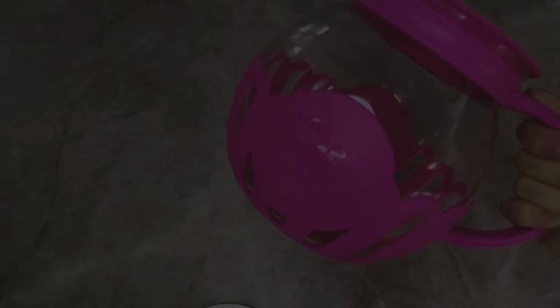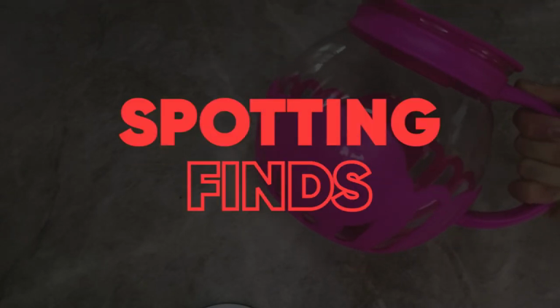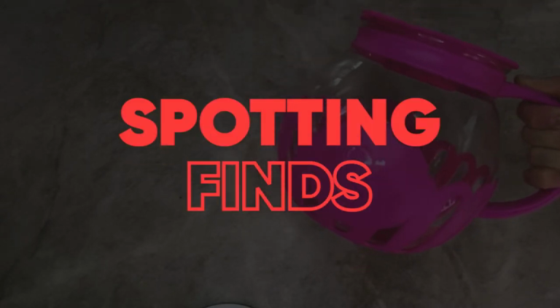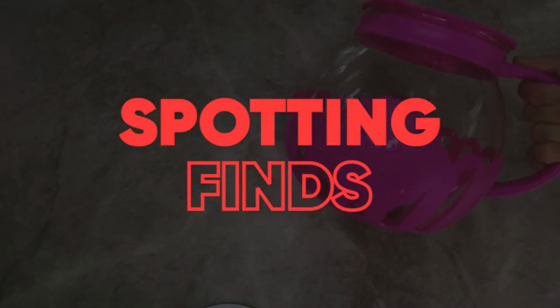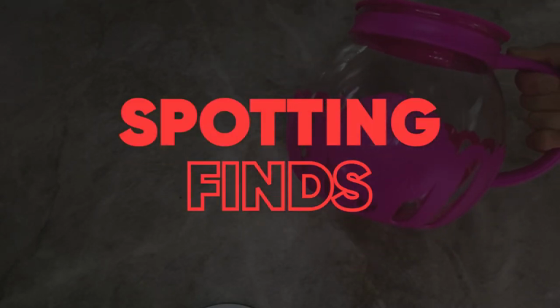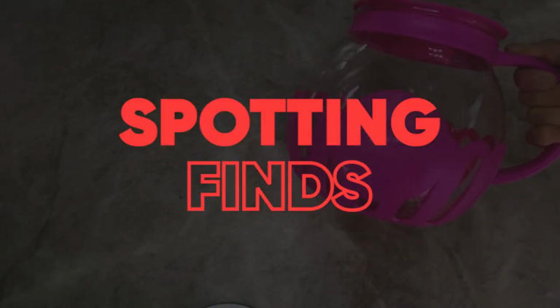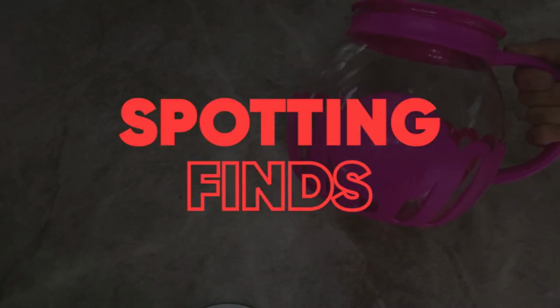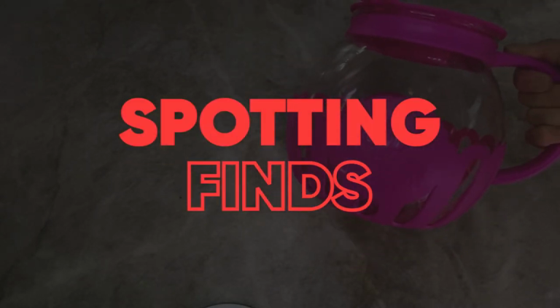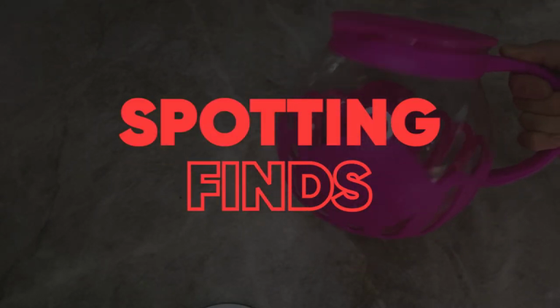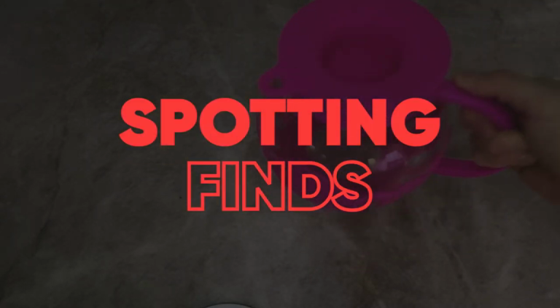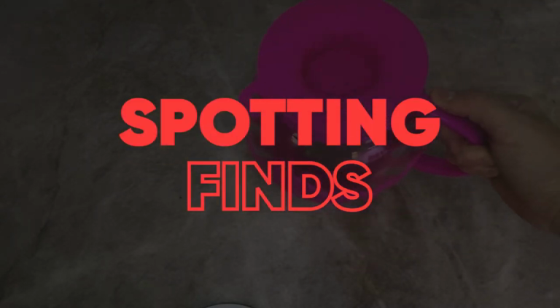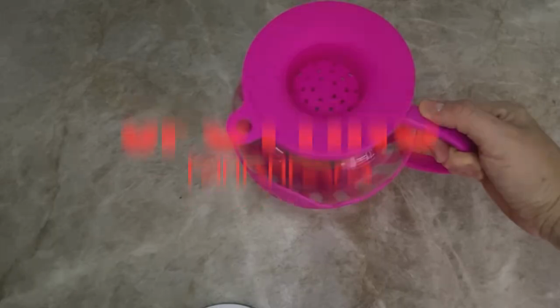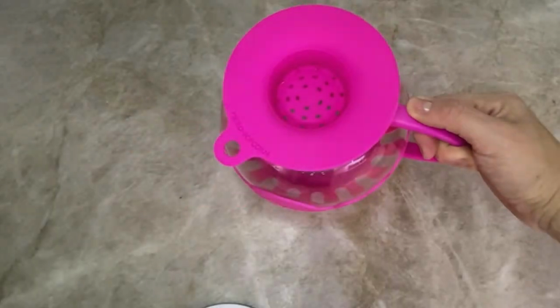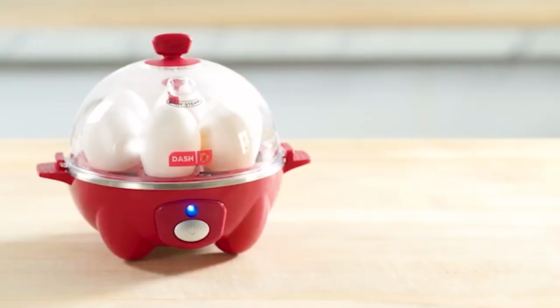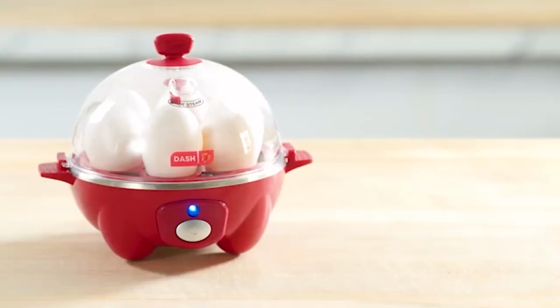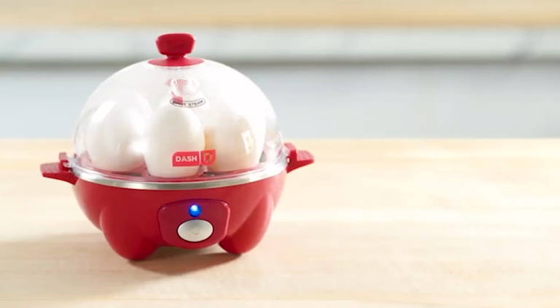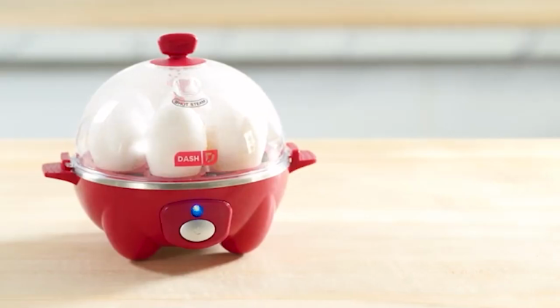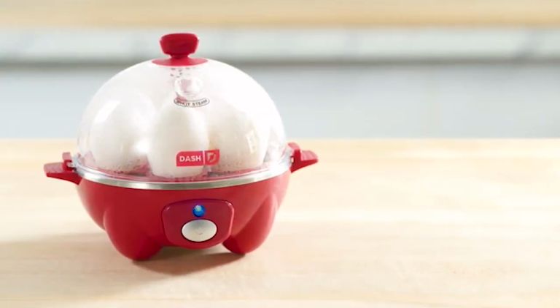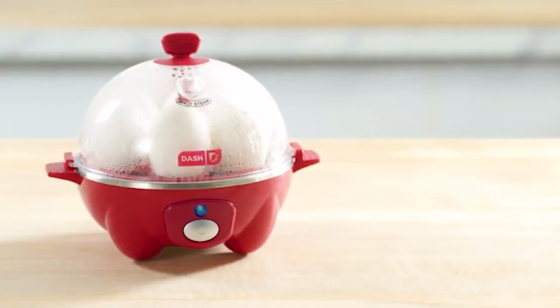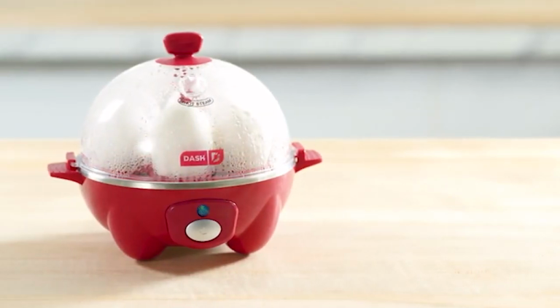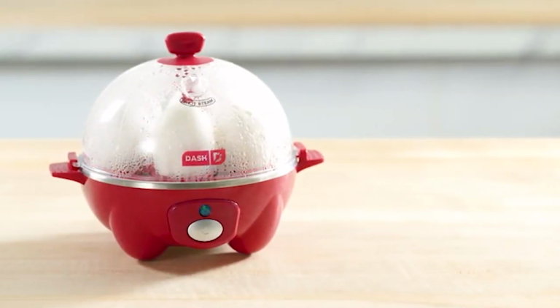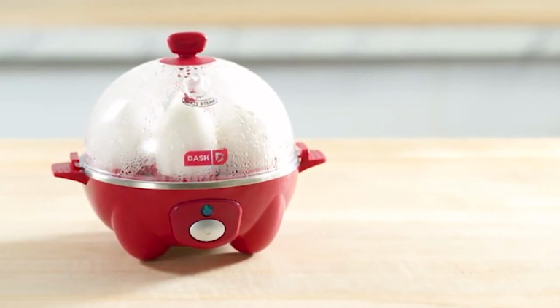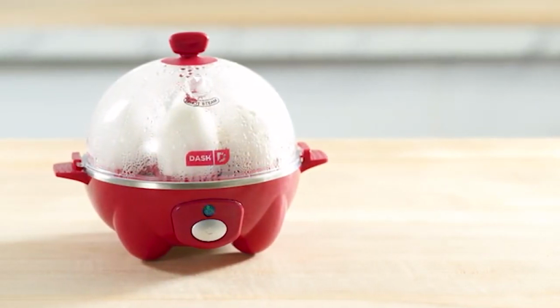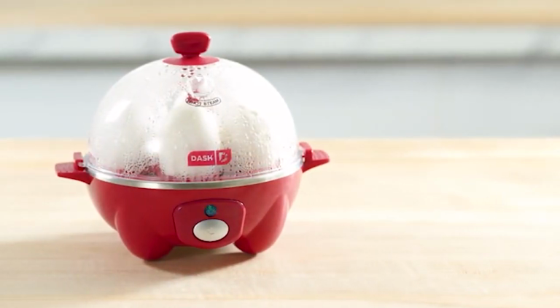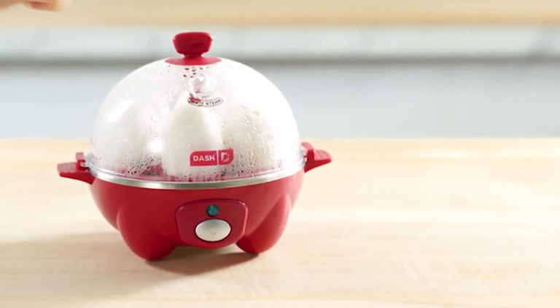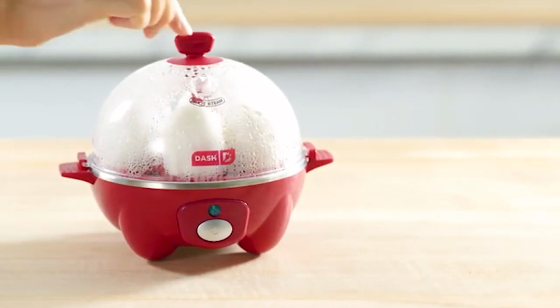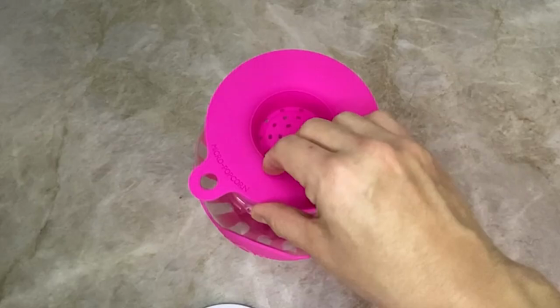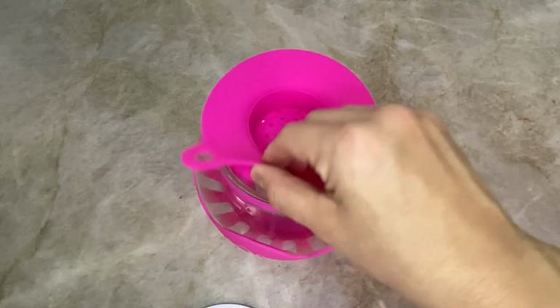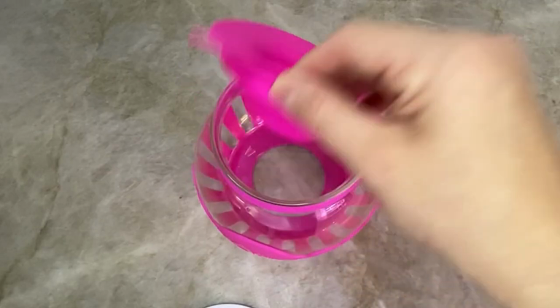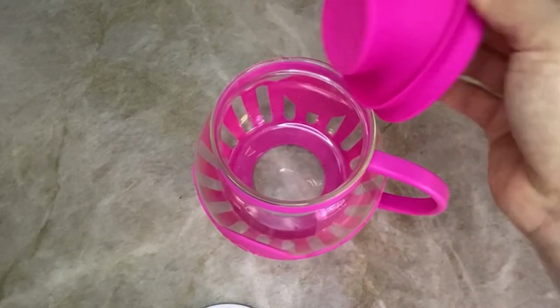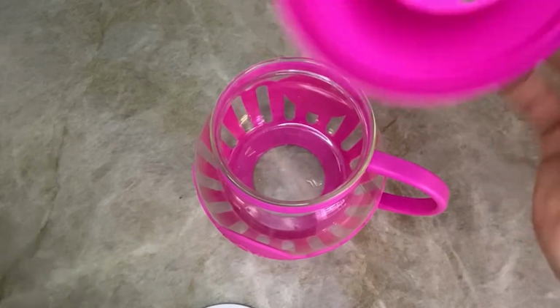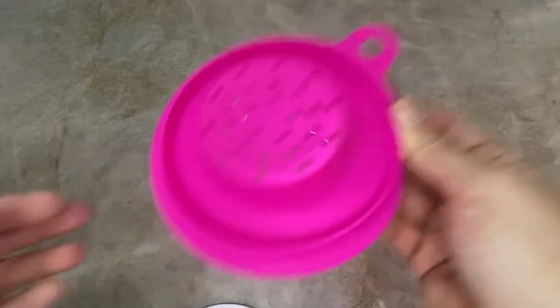Hey guys, welcome back to Spotting Finds. Today we will talk about 5 must-have kitchen products on Amazon.